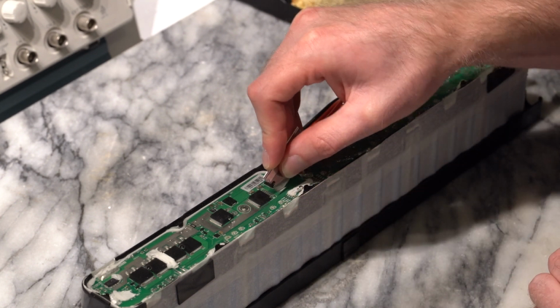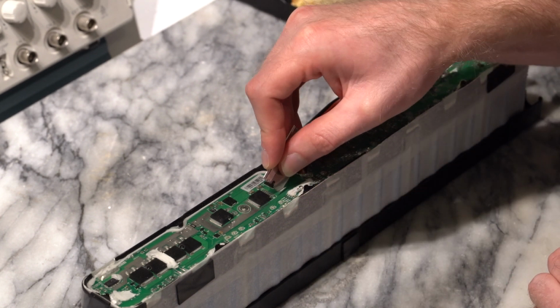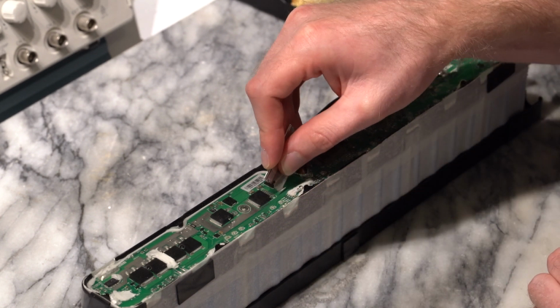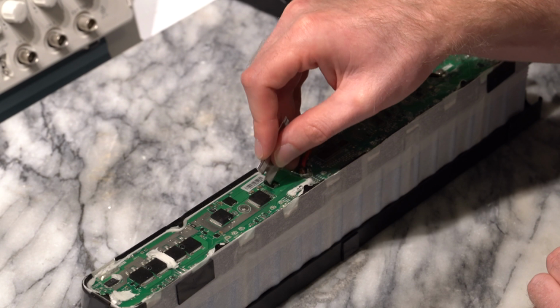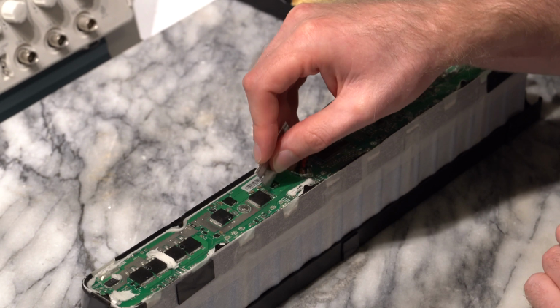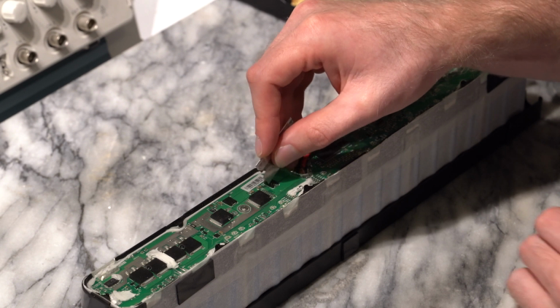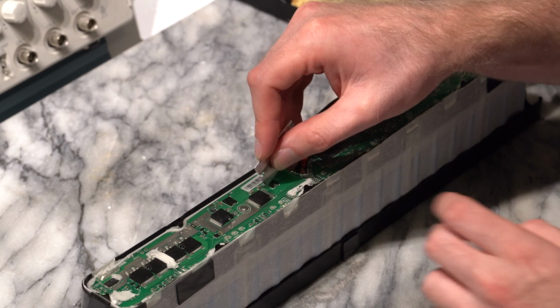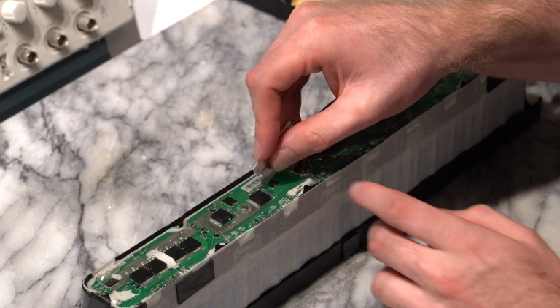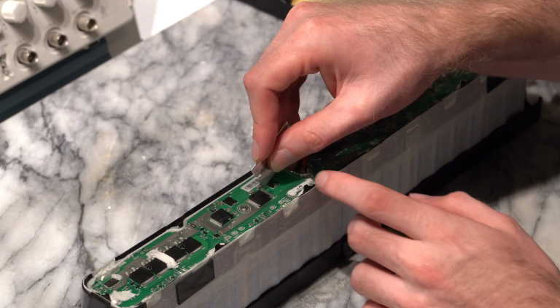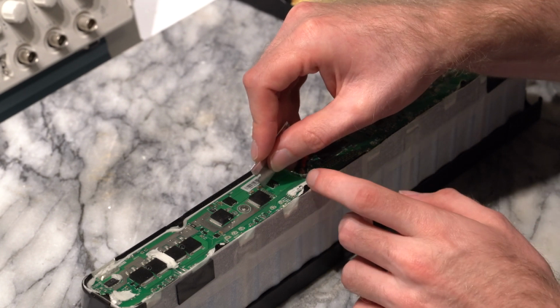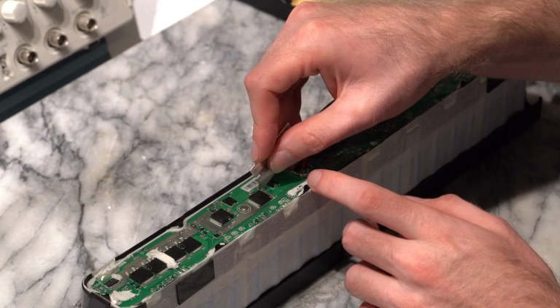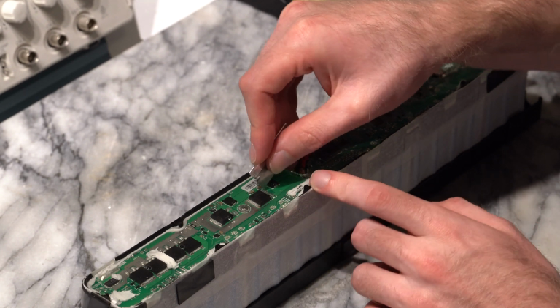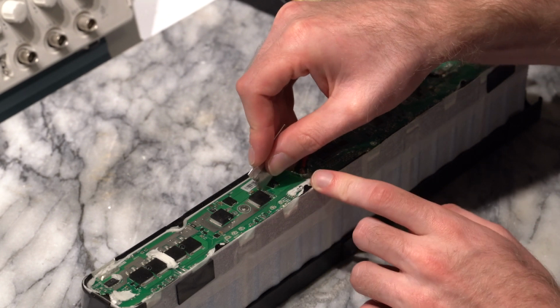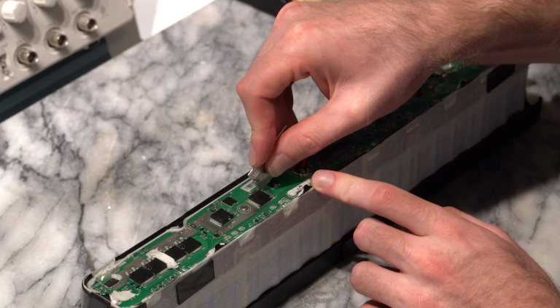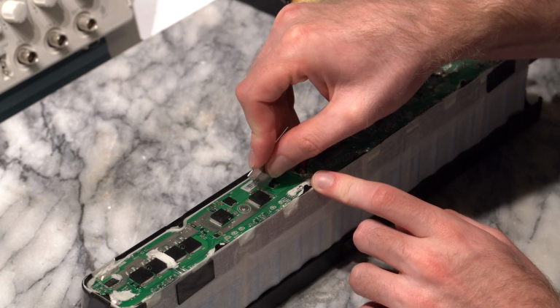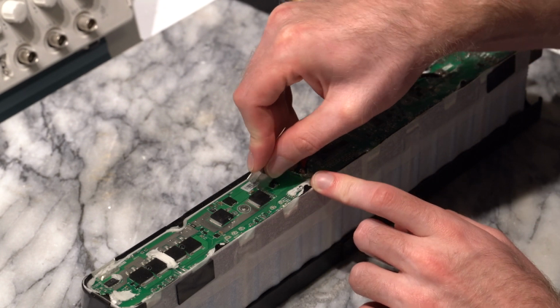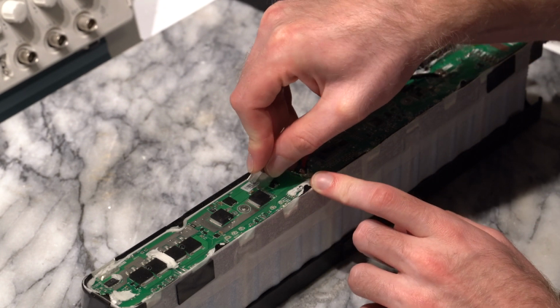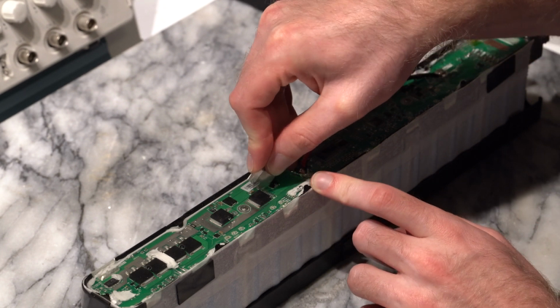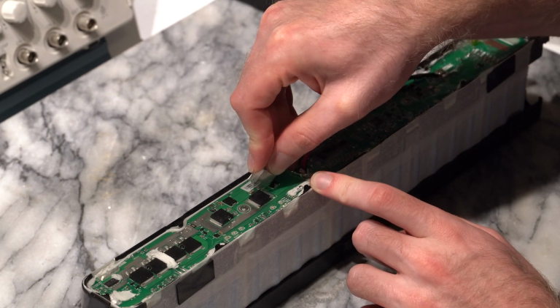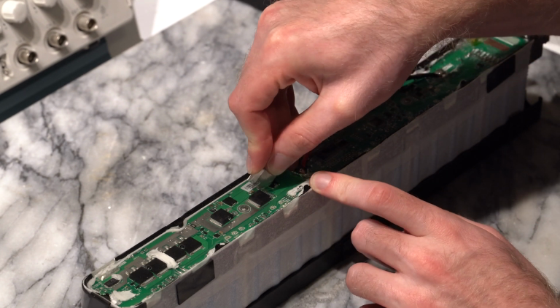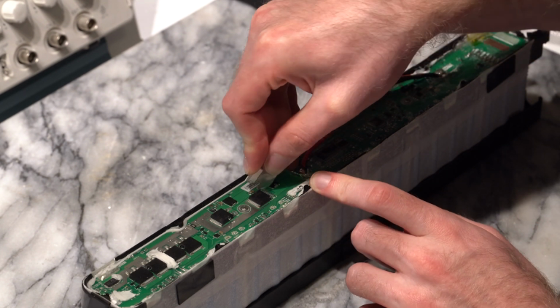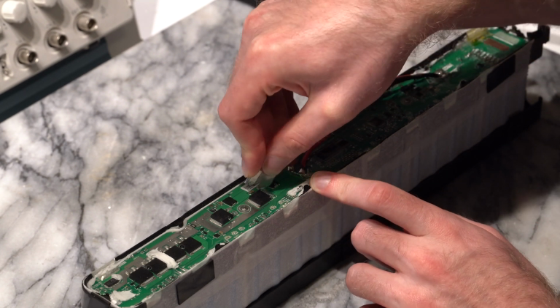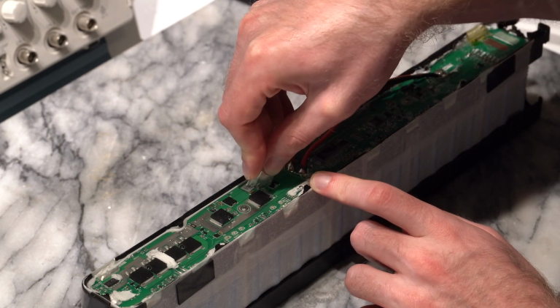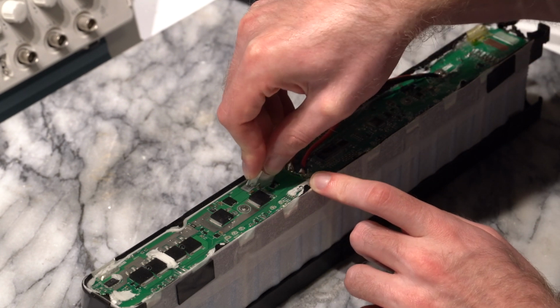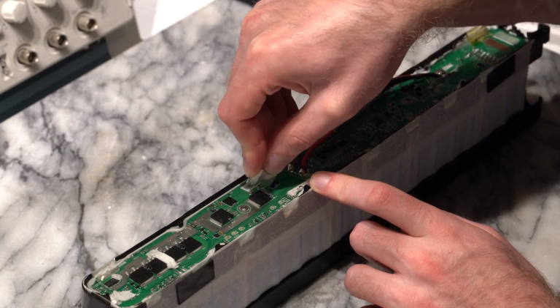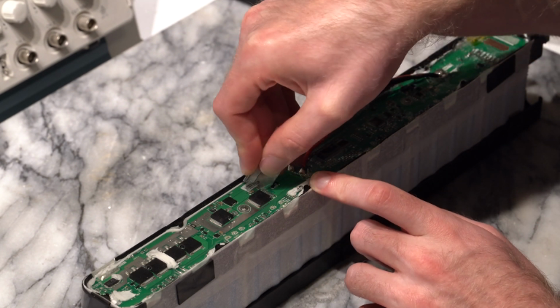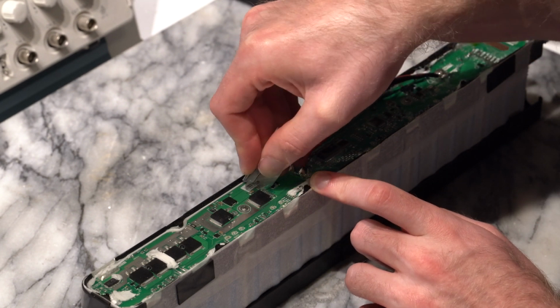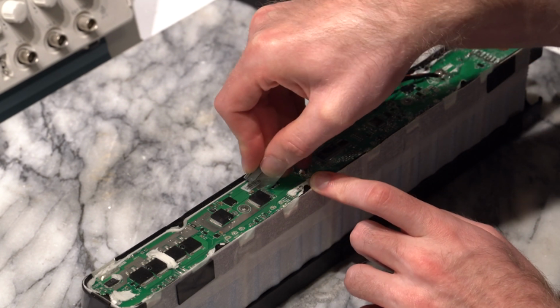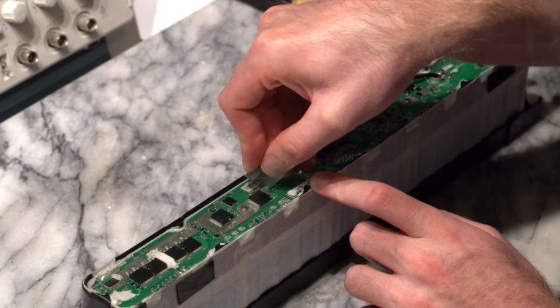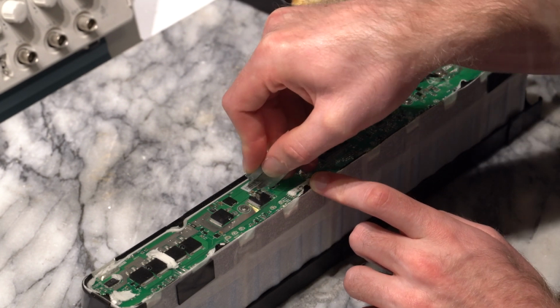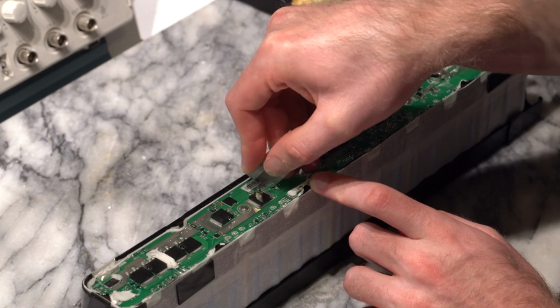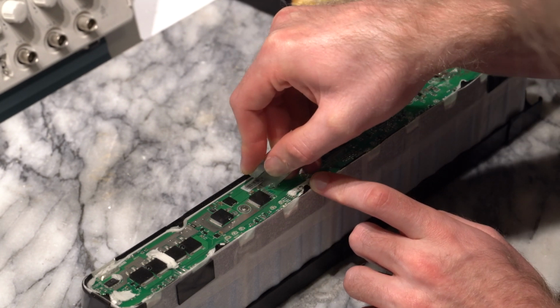I have had decent luck cutting around the chip like this and then pushing across the top to release the layers of glue.